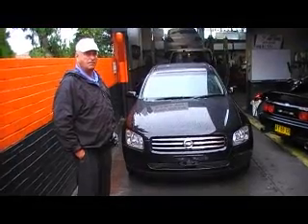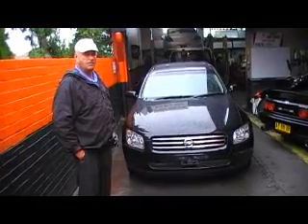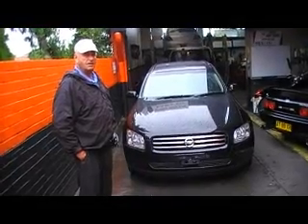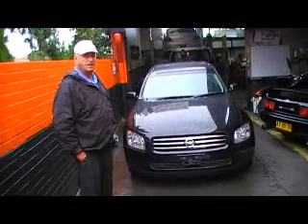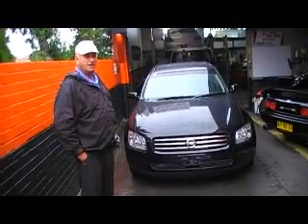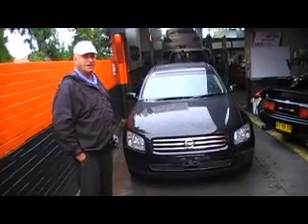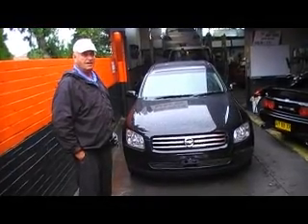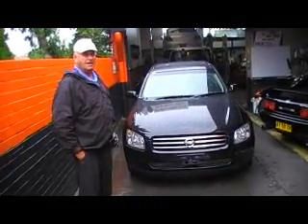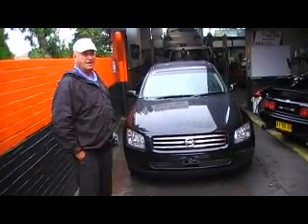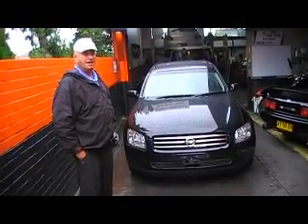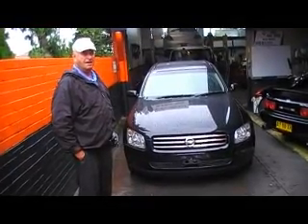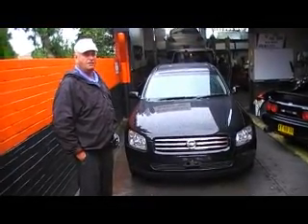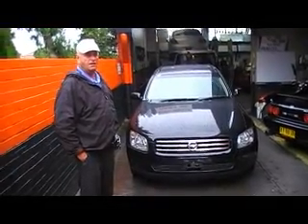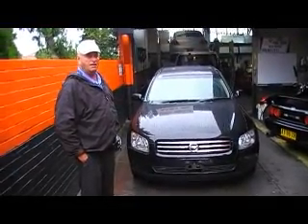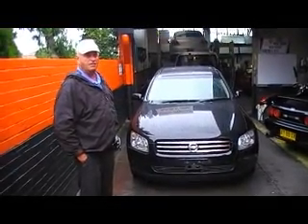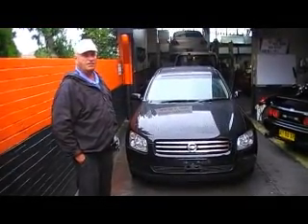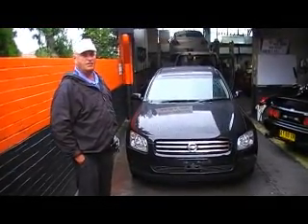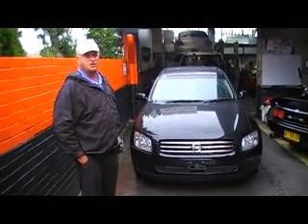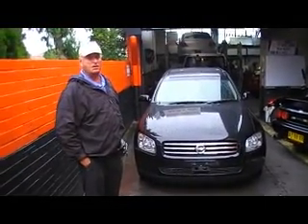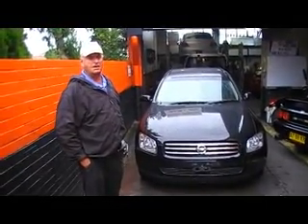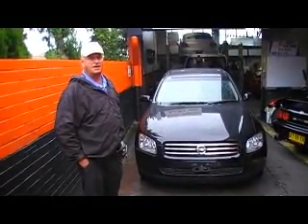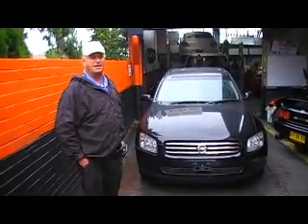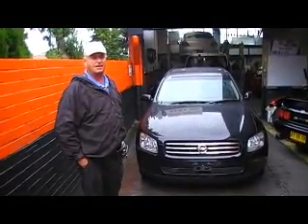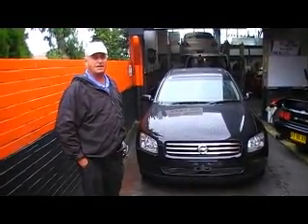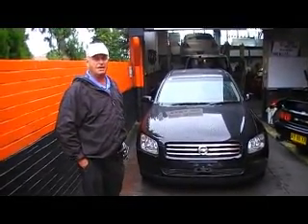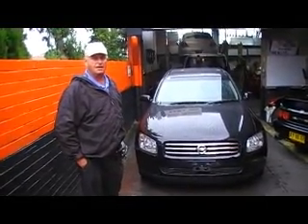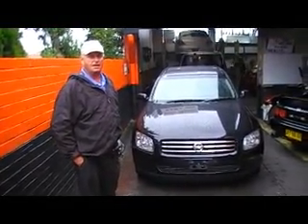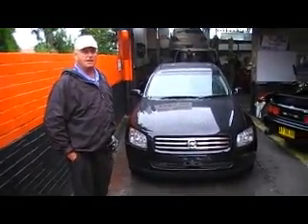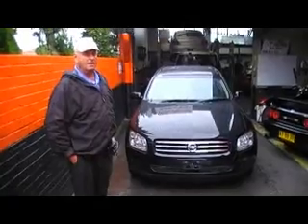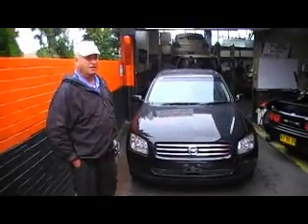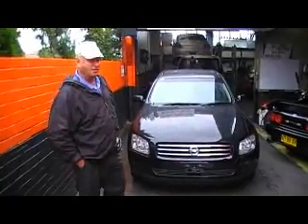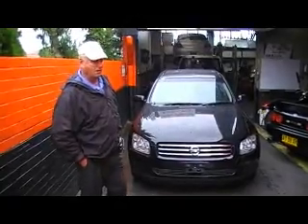Good morning Edward, how are you? Good day Phil, what sort of car have we had arrive this morning?